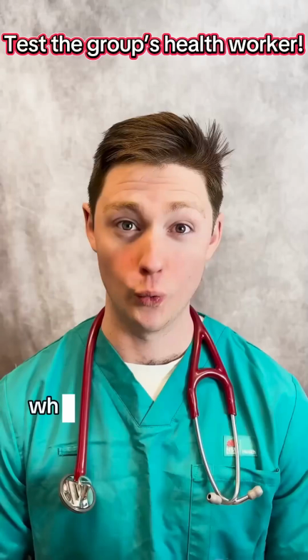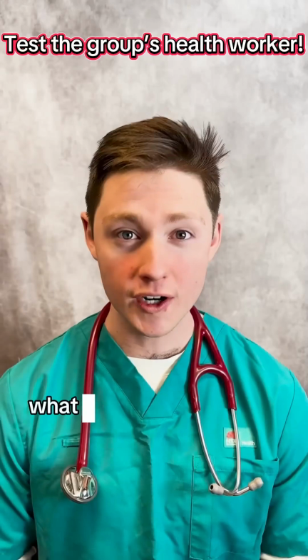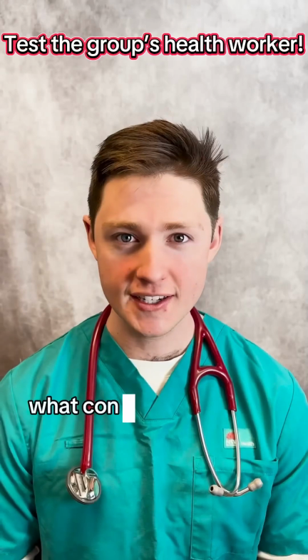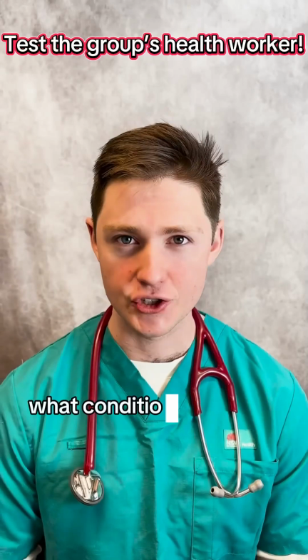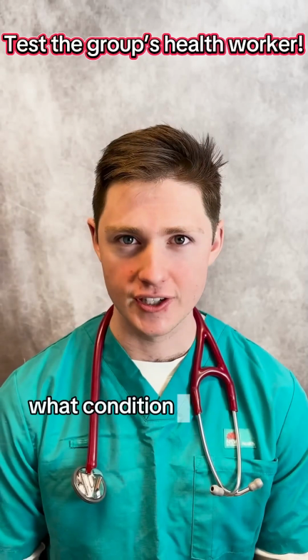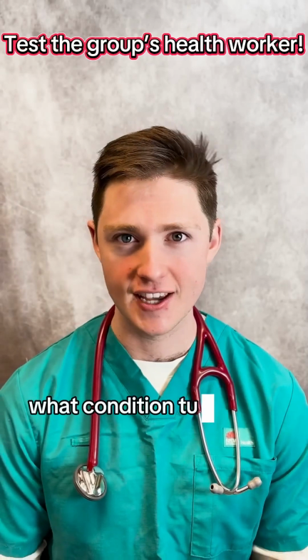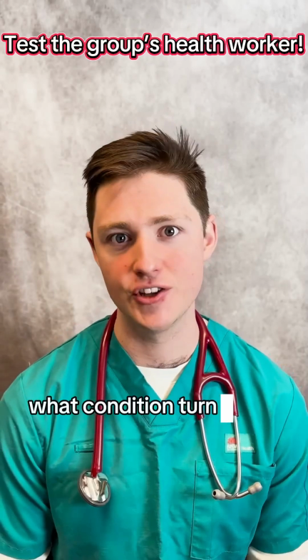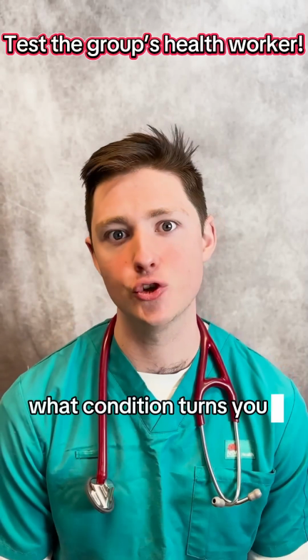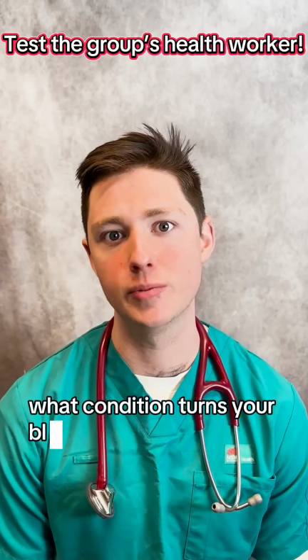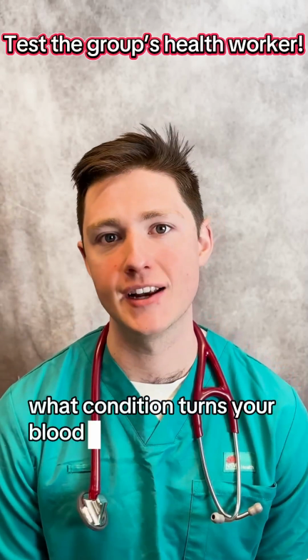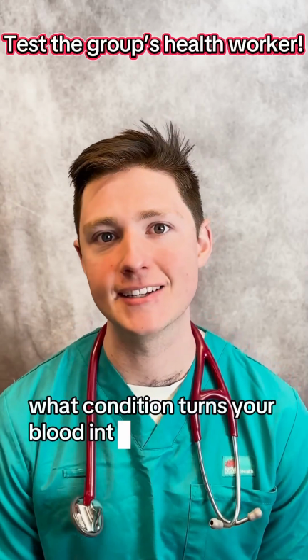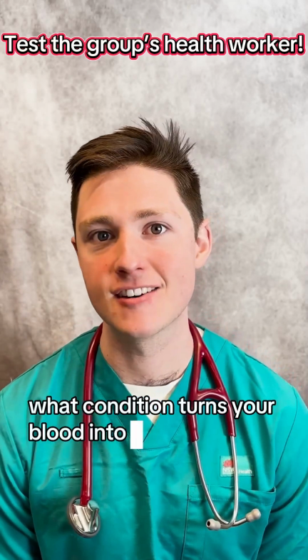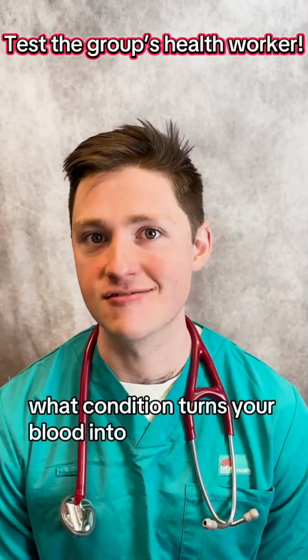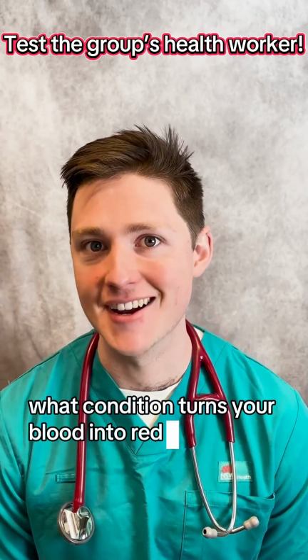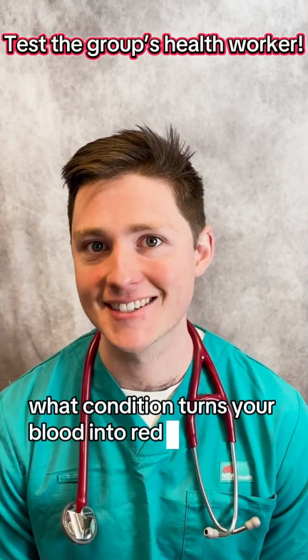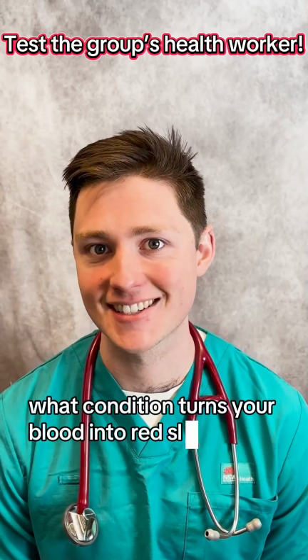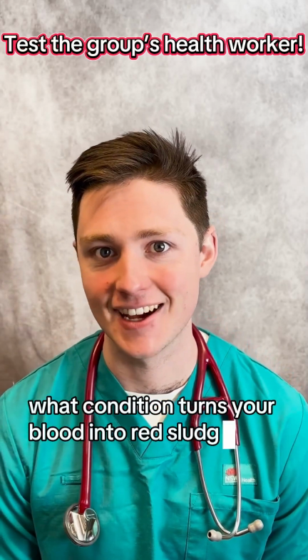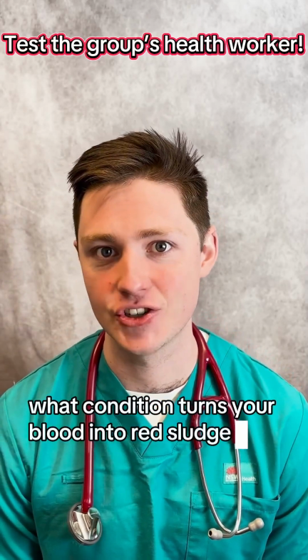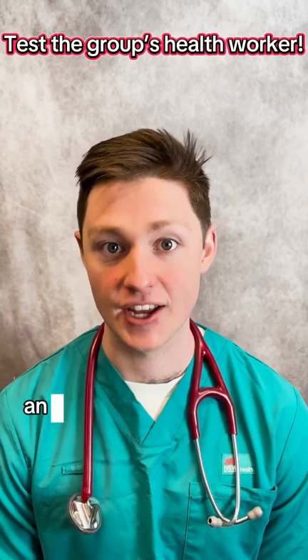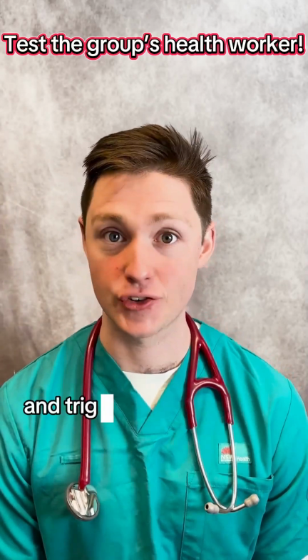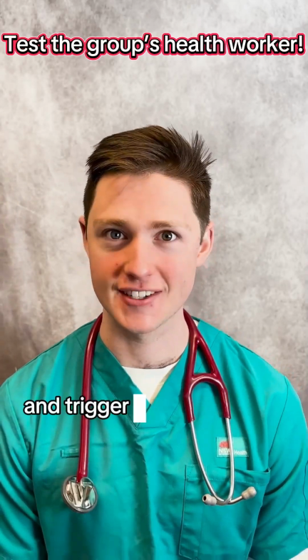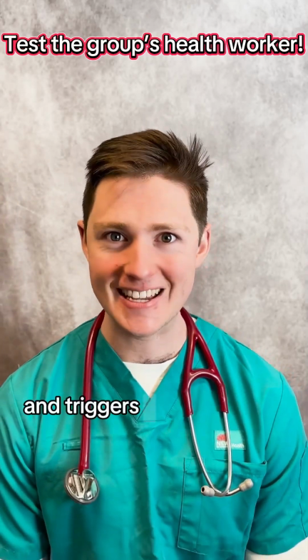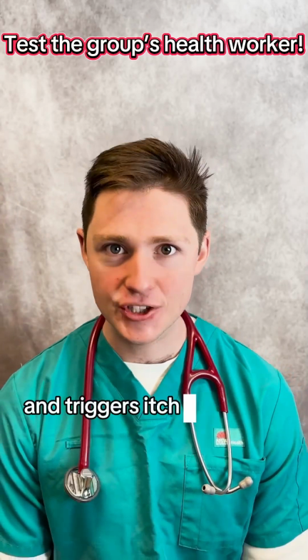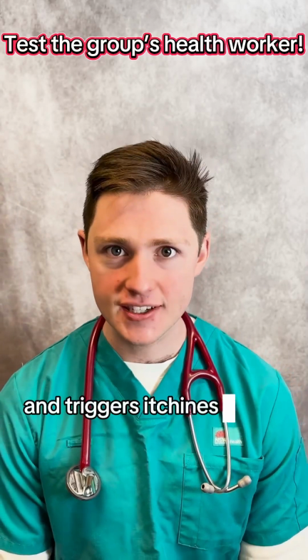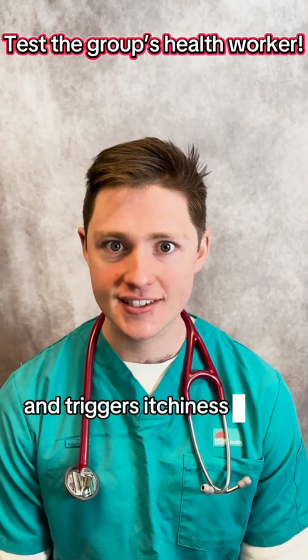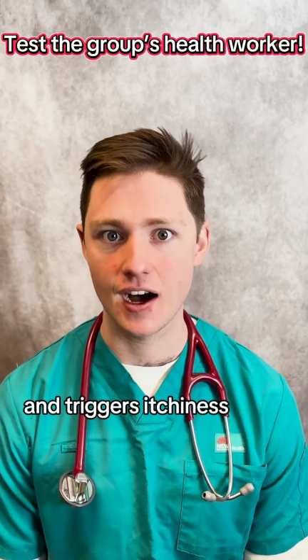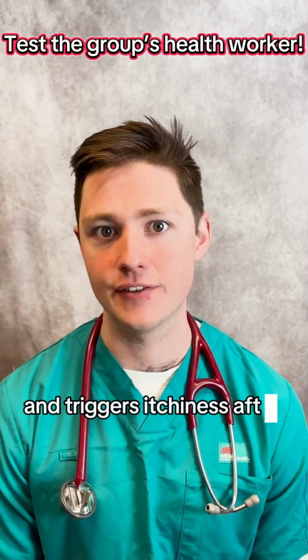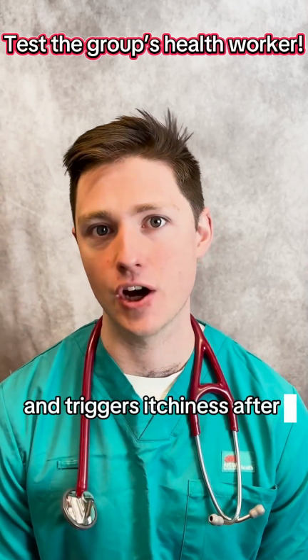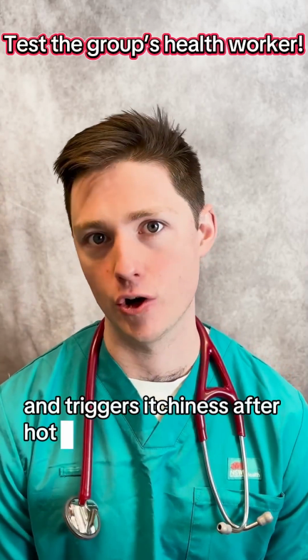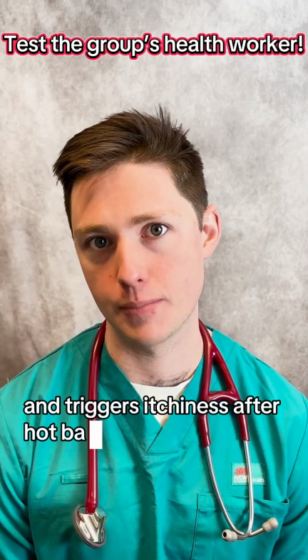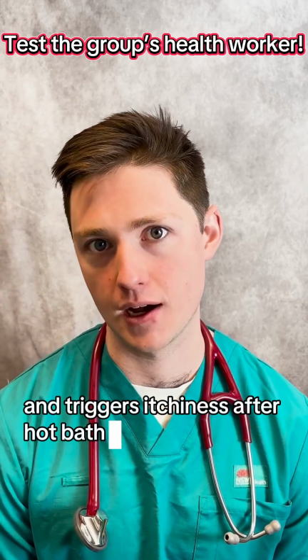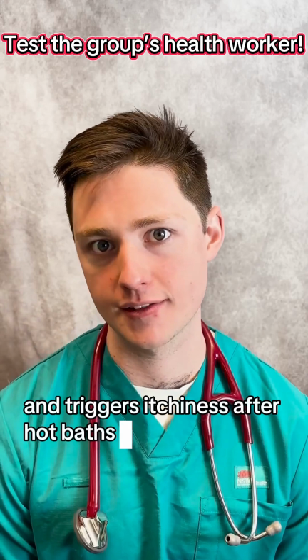What condition turns your blood into red sludge and triggers itchiness after hot baths?